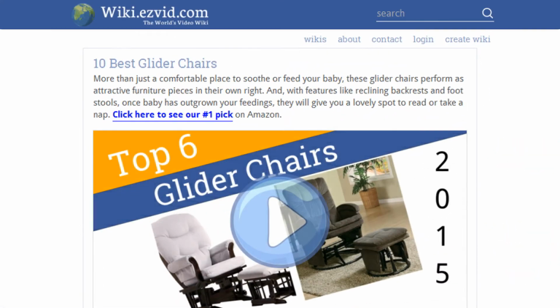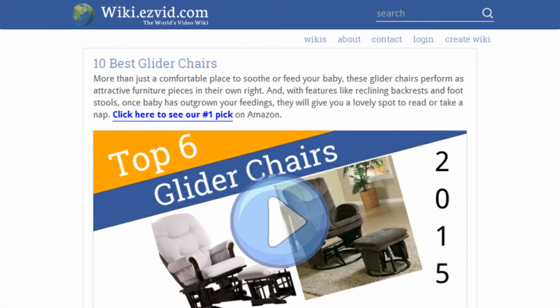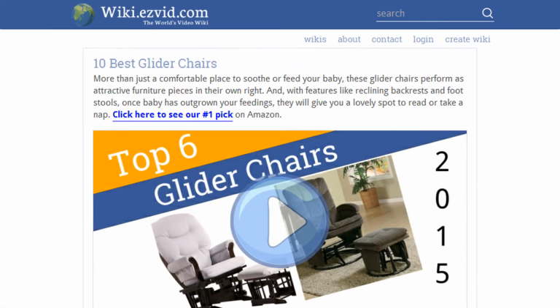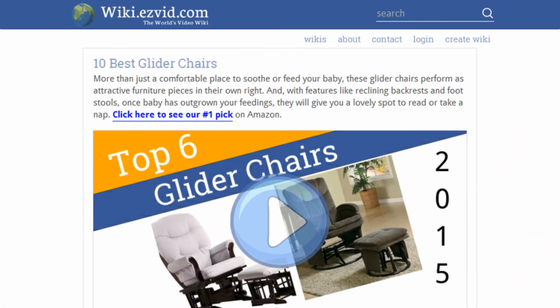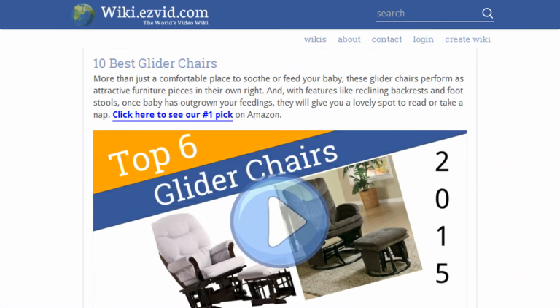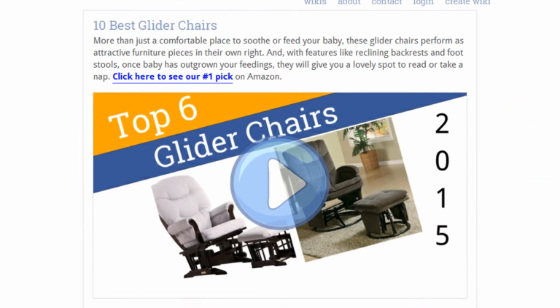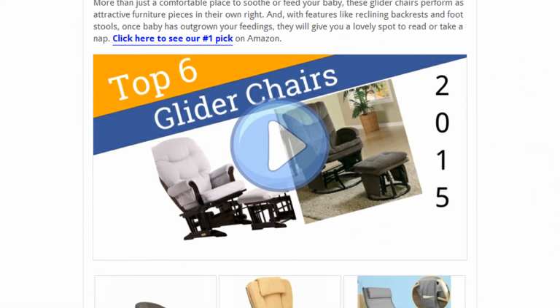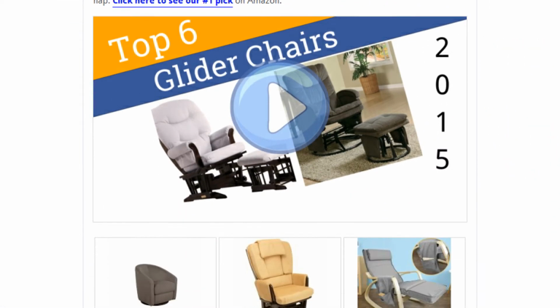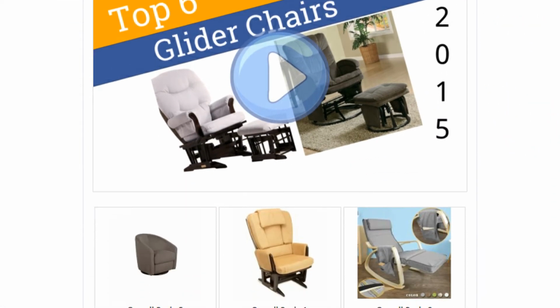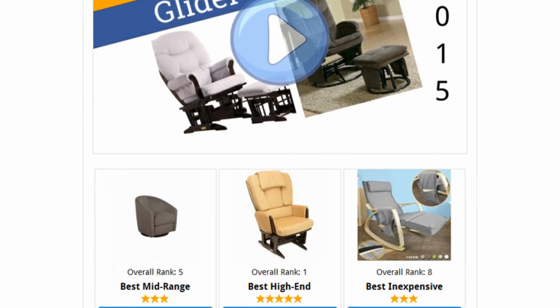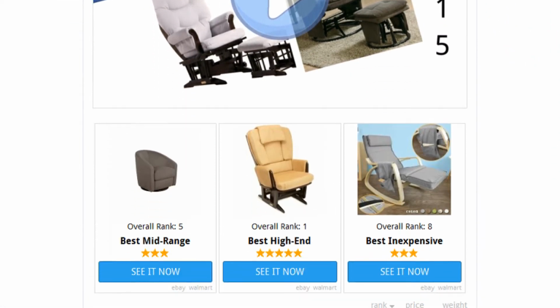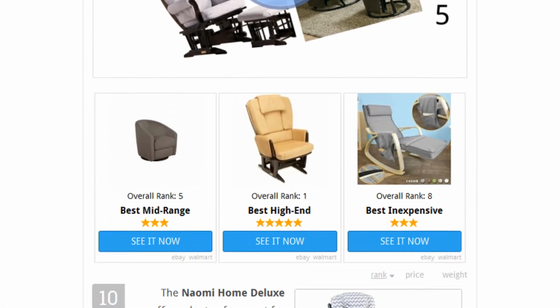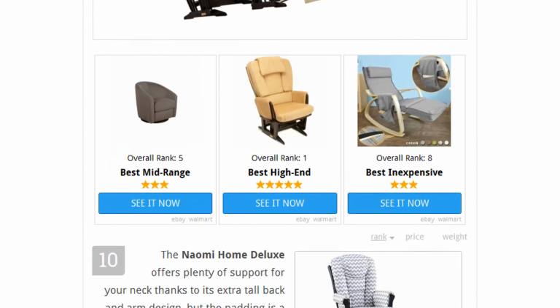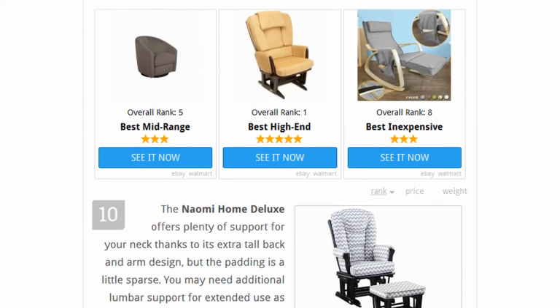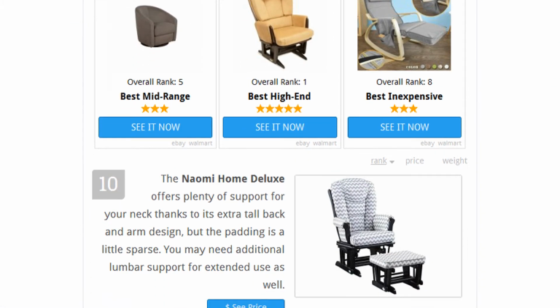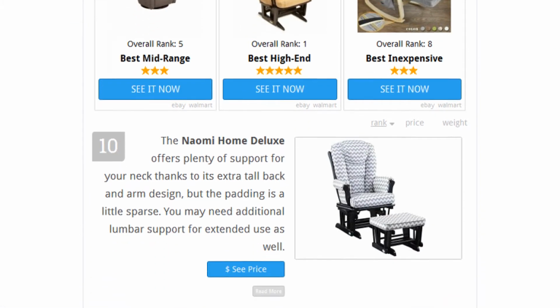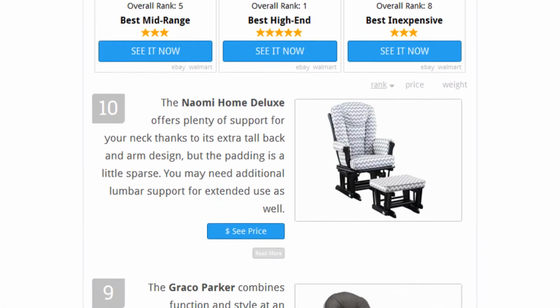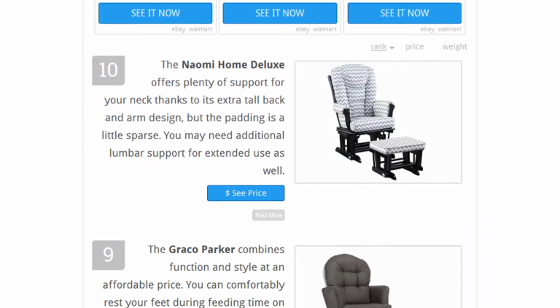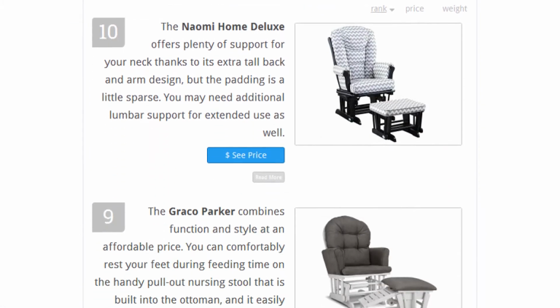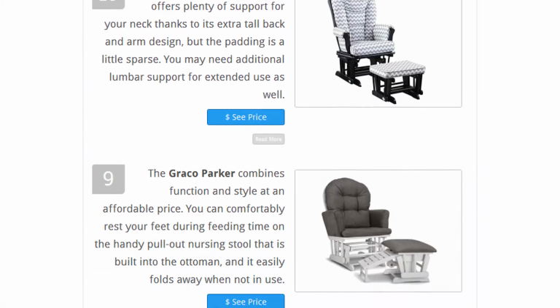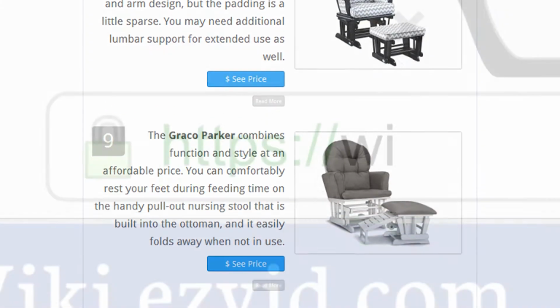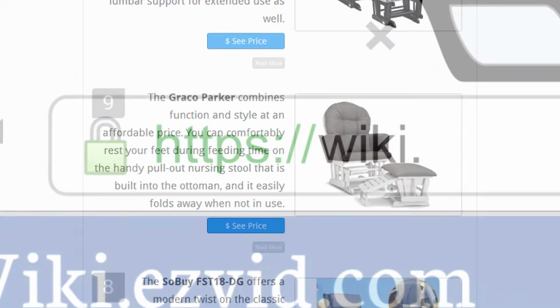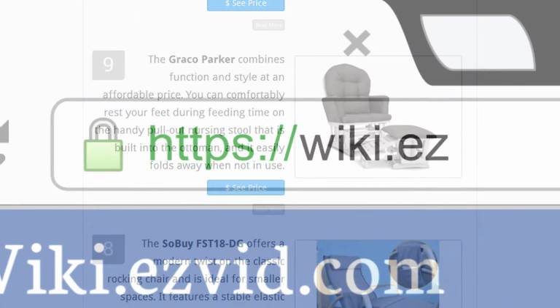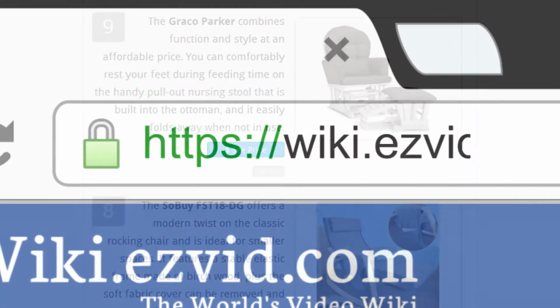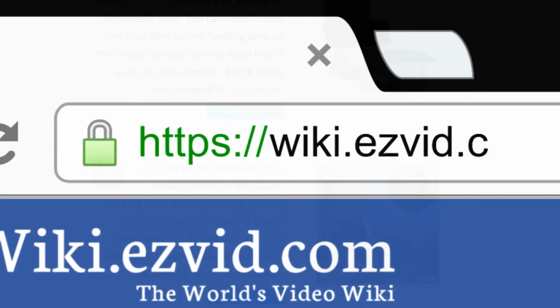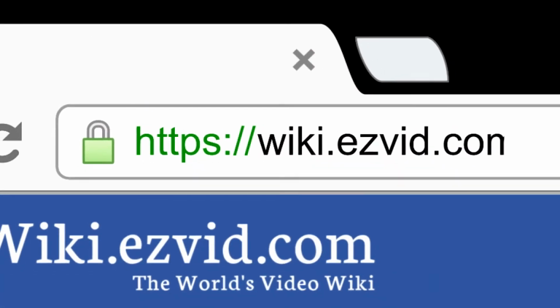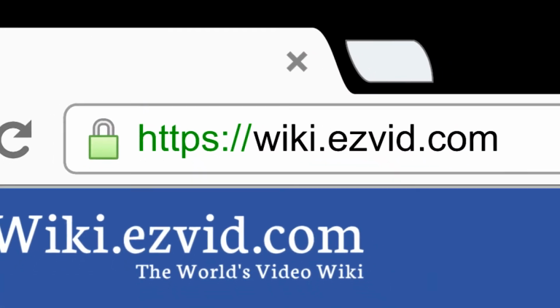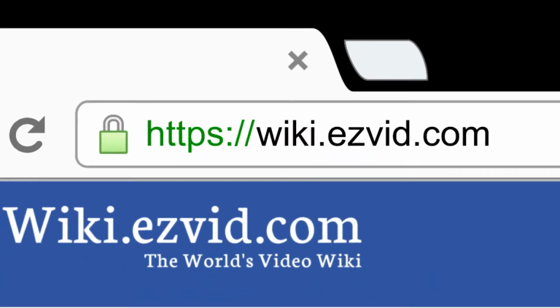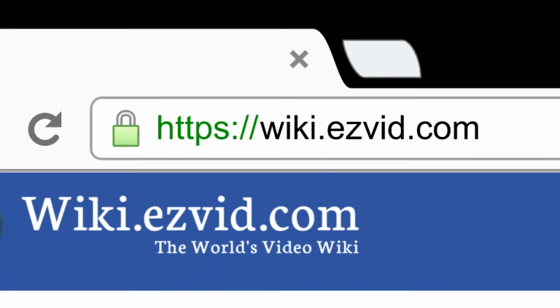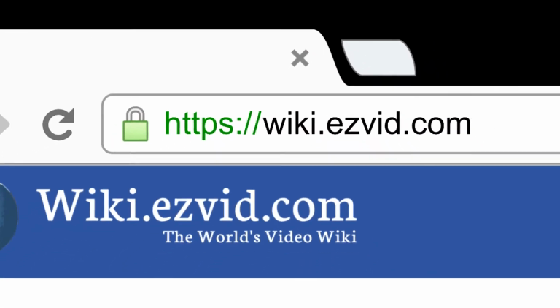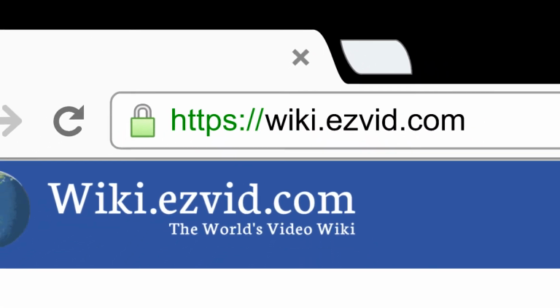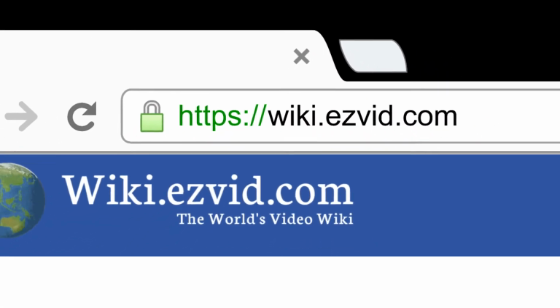To see all this stuff, go to wiki.easyvid.com and search for glider chairs or click beneath this video.